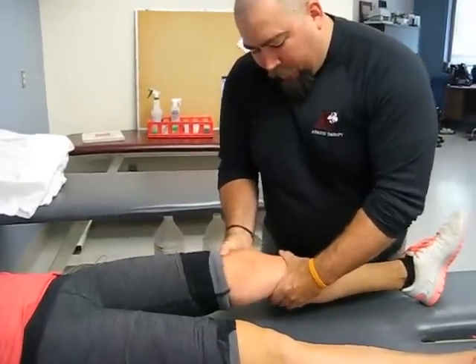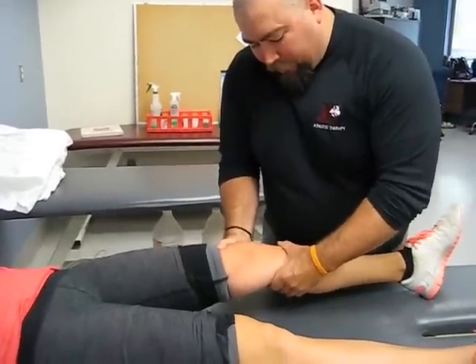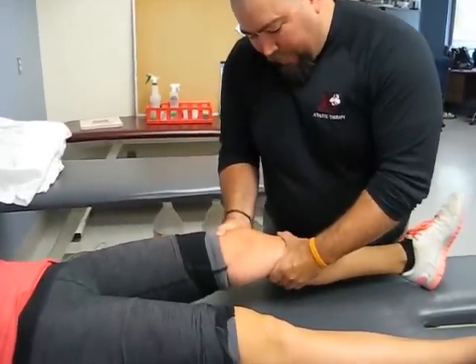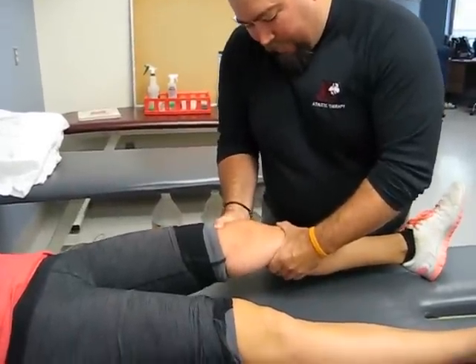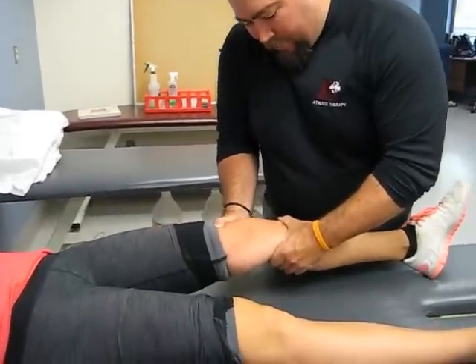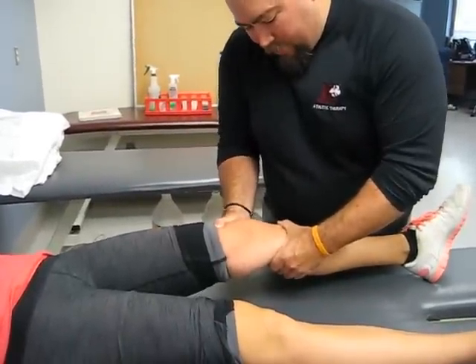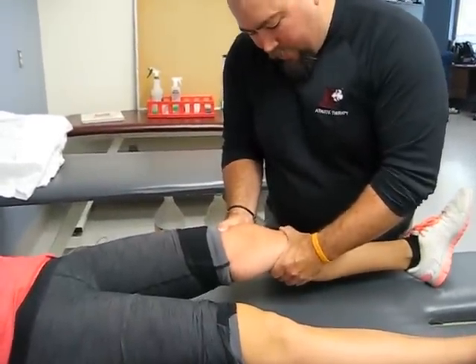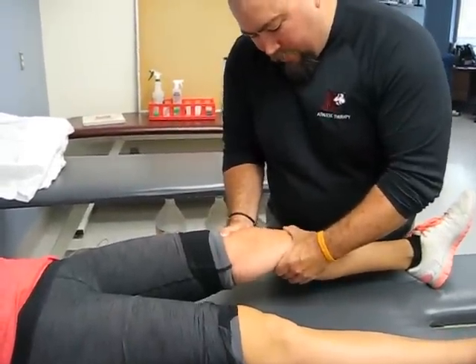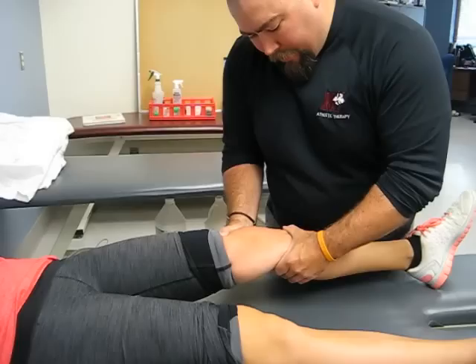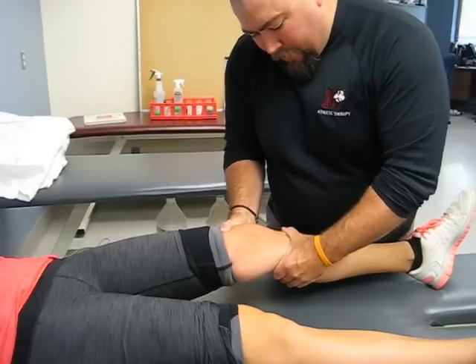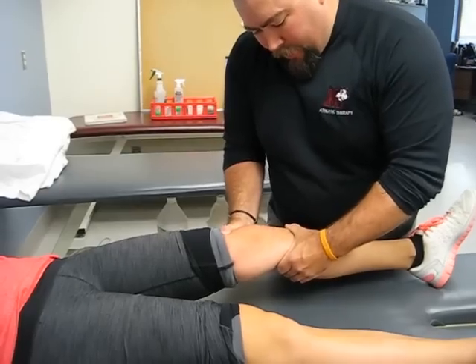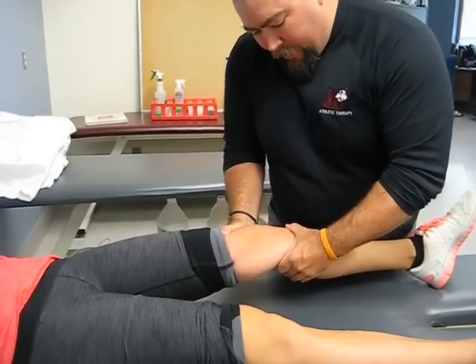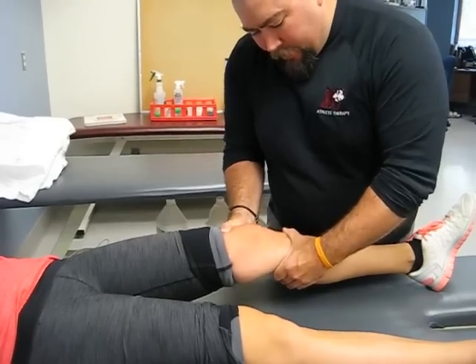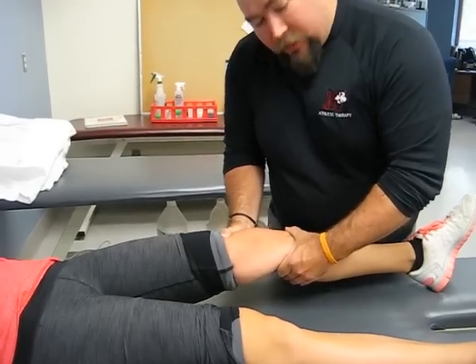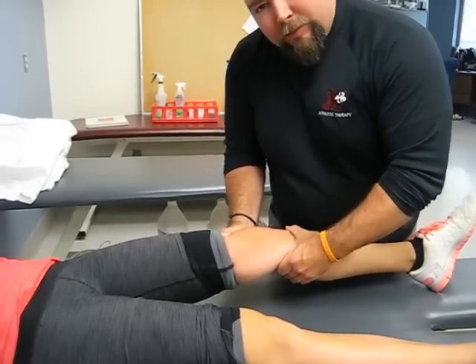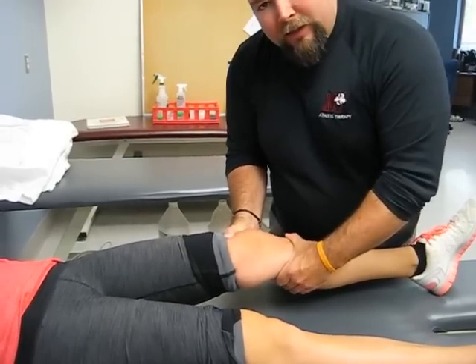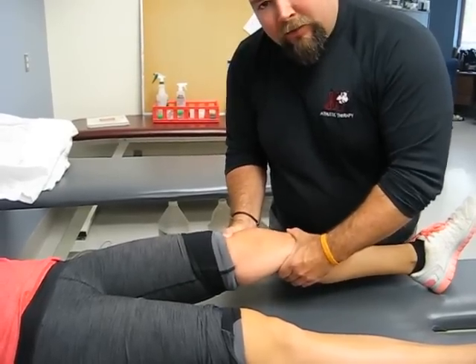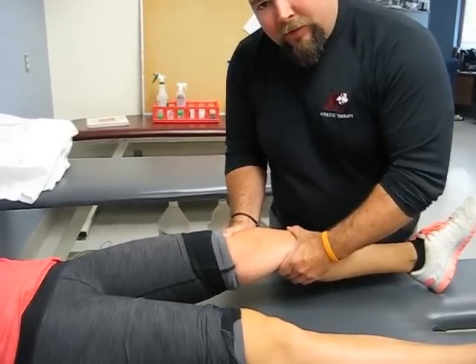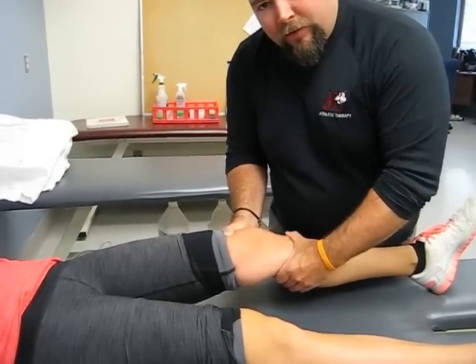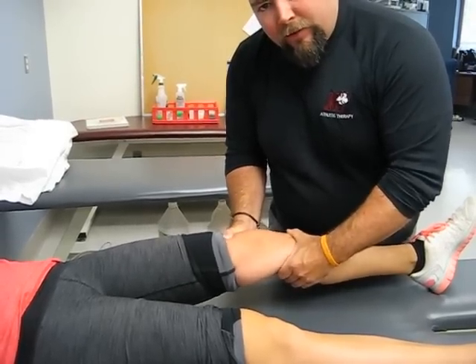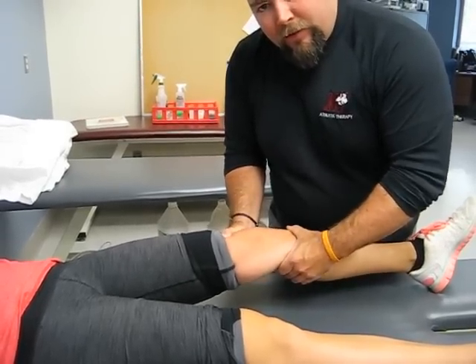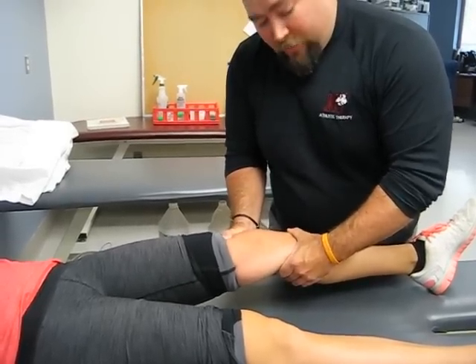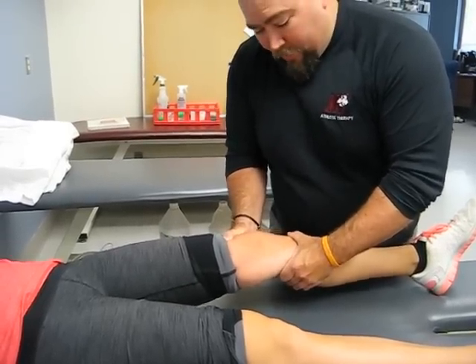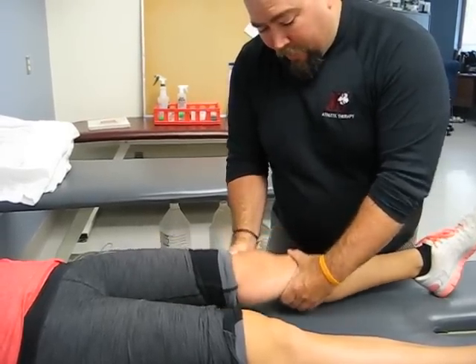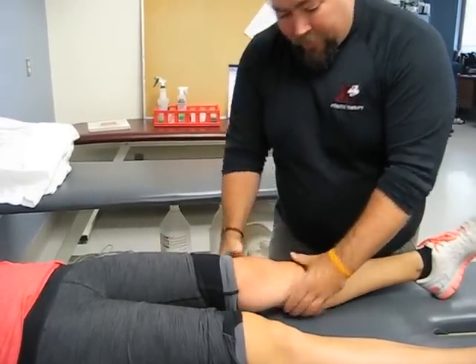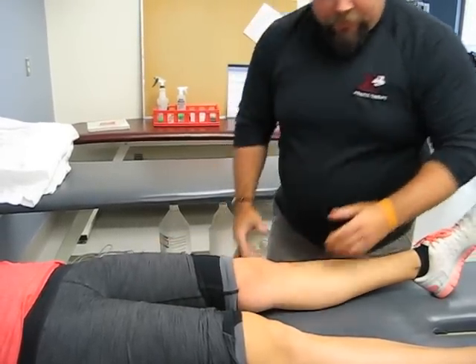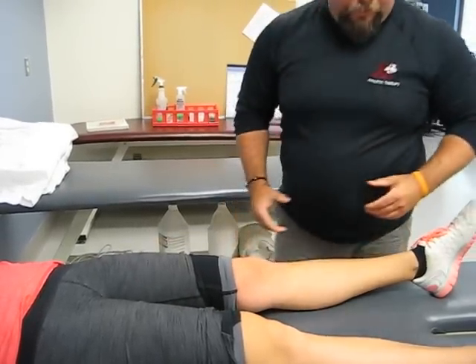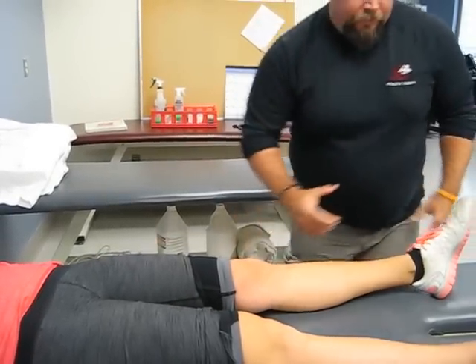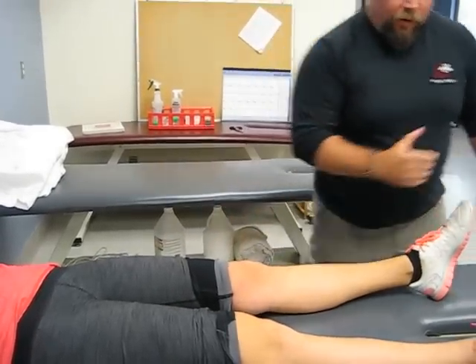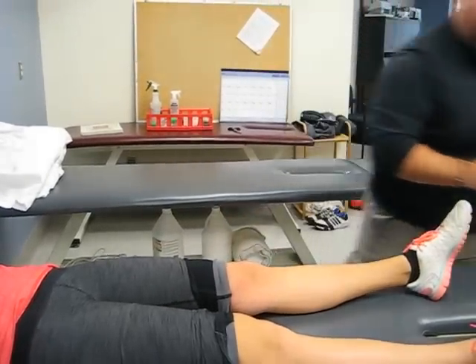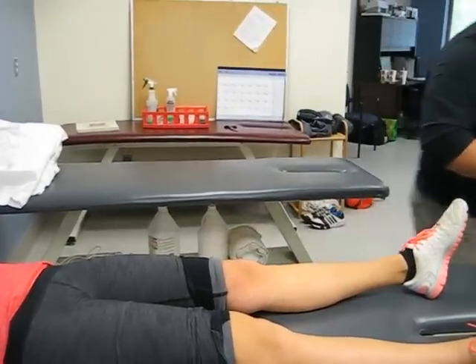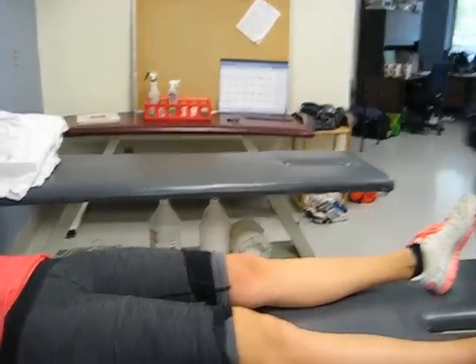Notice with Blair here, she has a positive Lachman test — or anterior drawer, sorry.